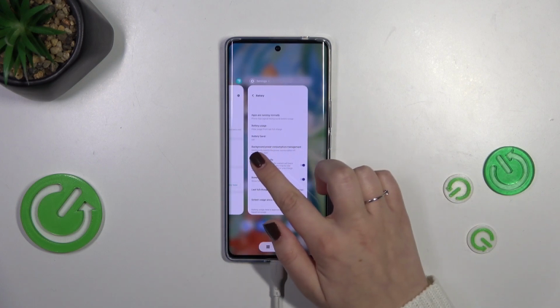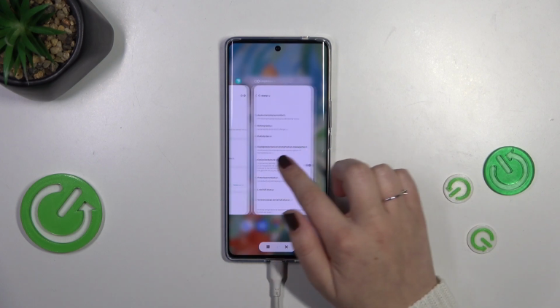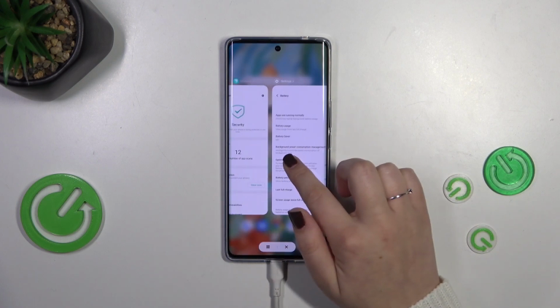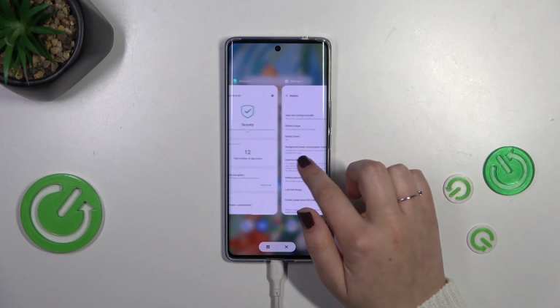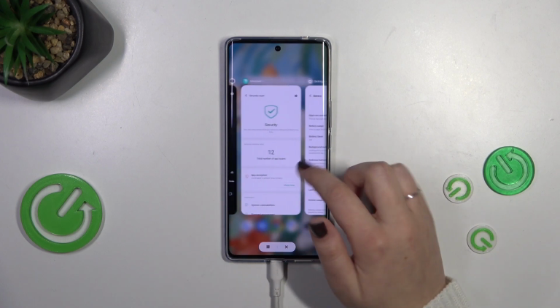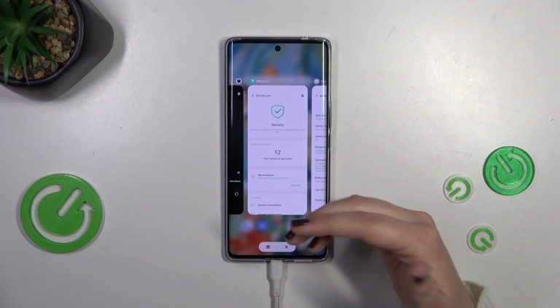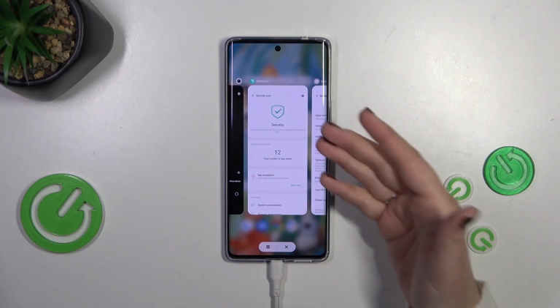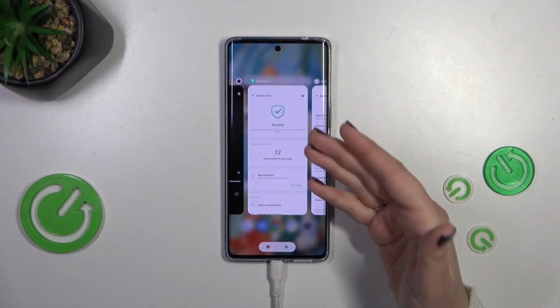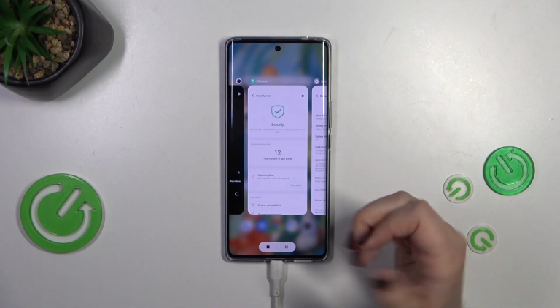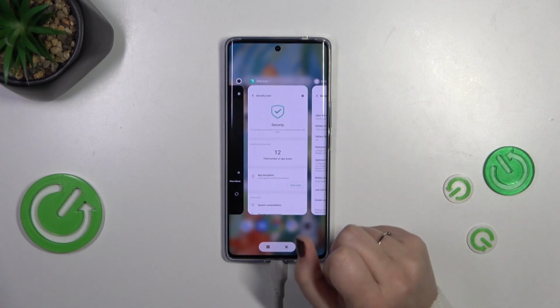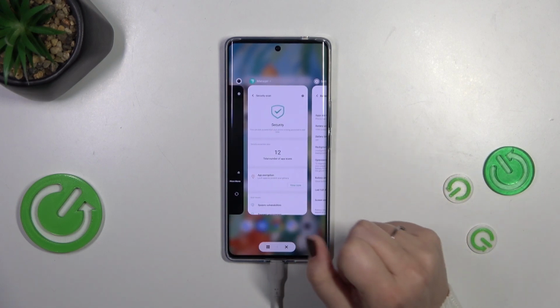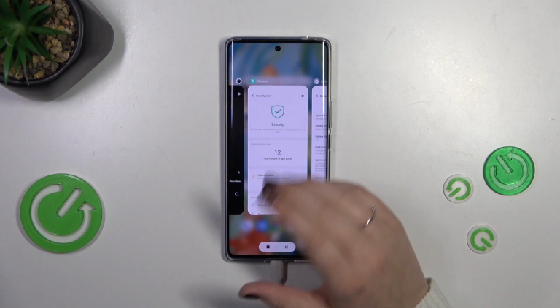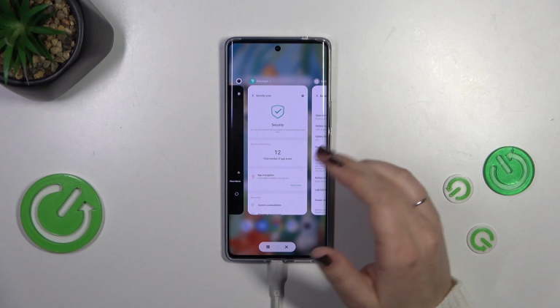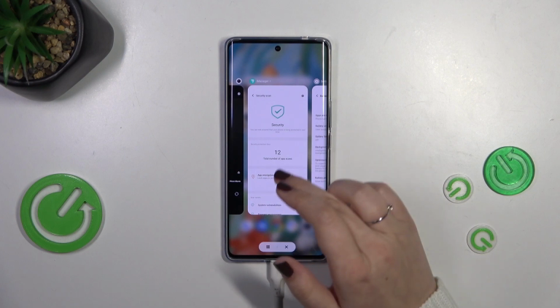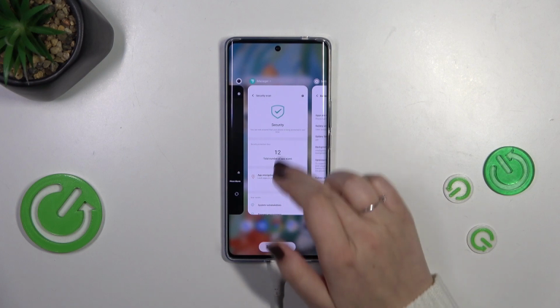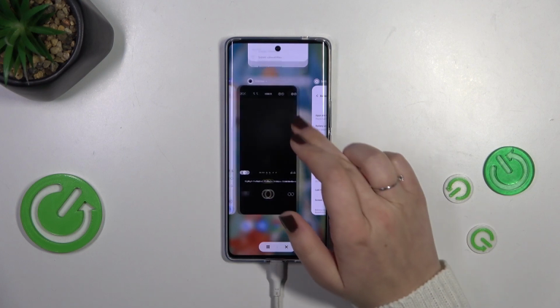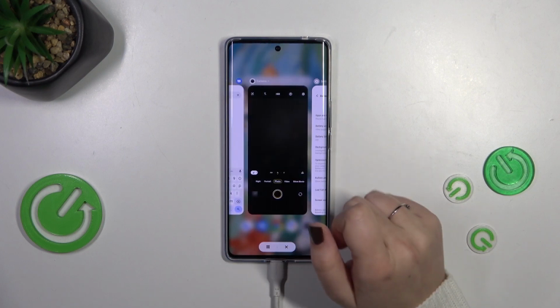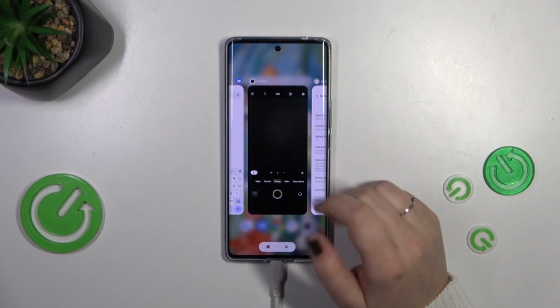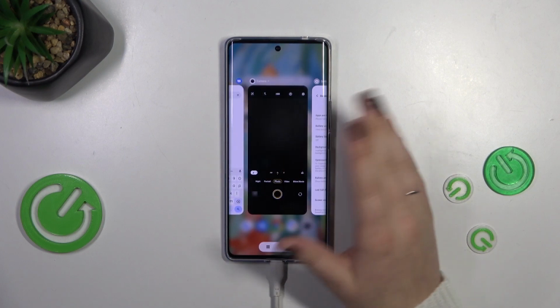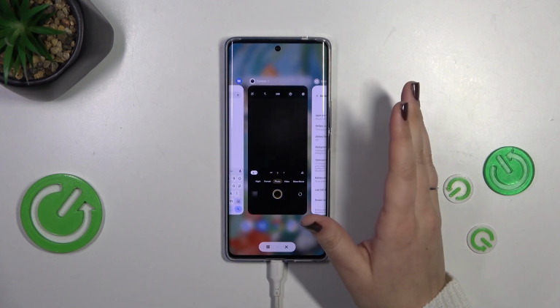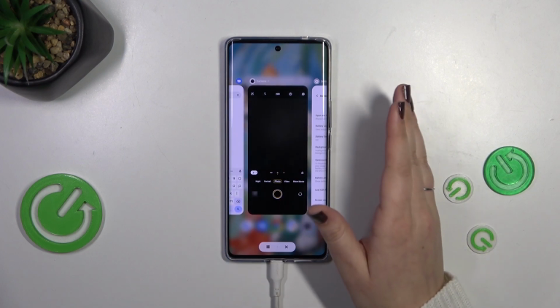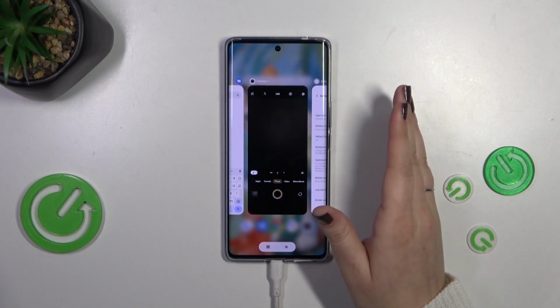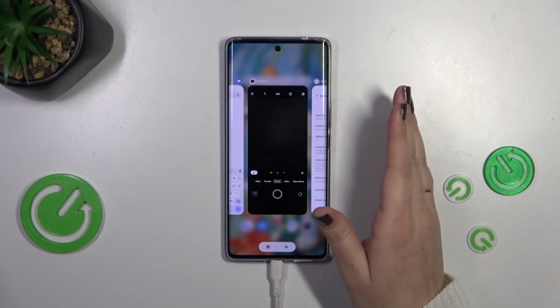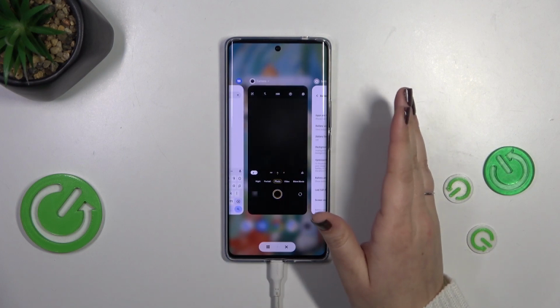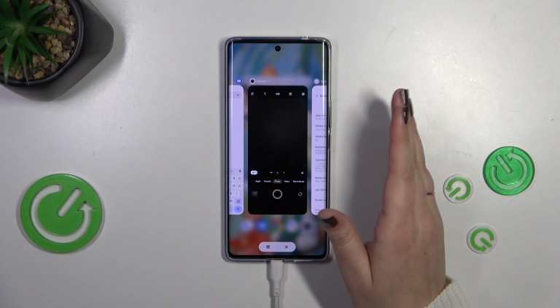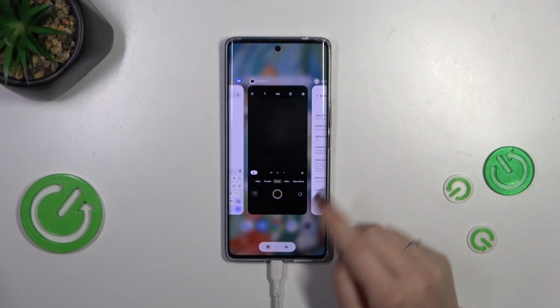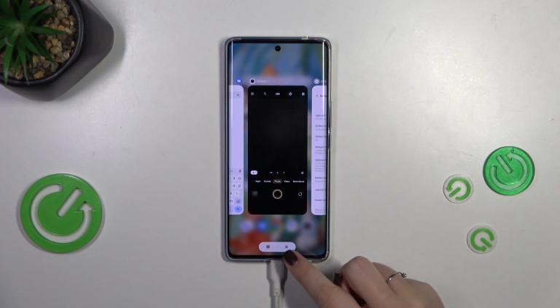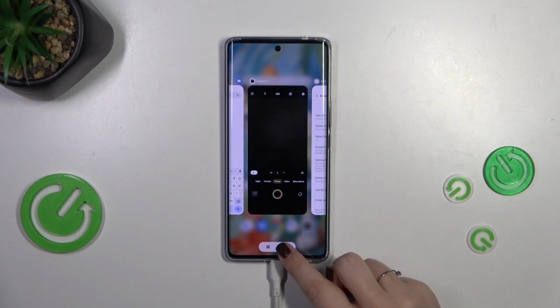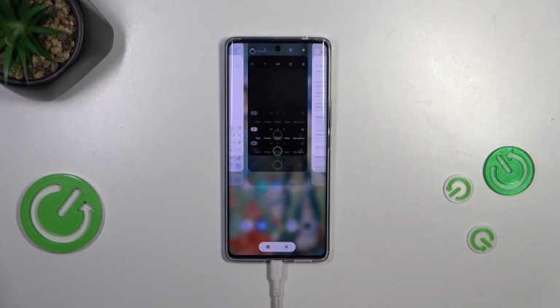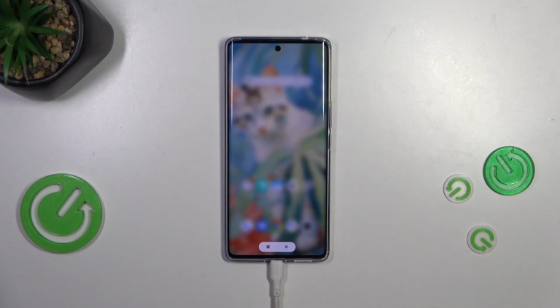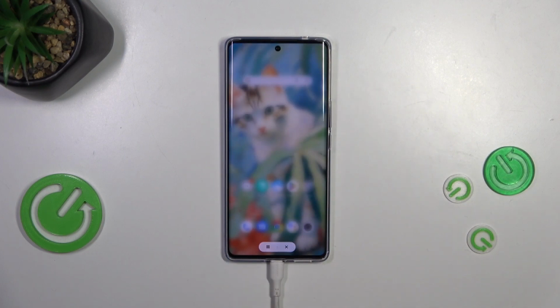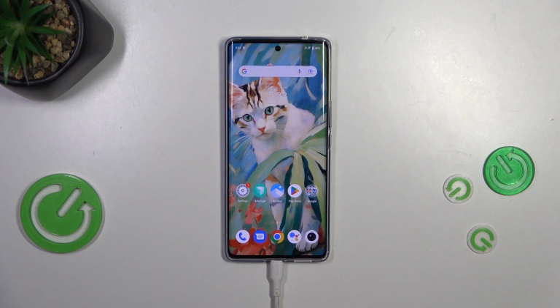All you have to do to close a particular app is to find it and swipe it up, but if you want to close all of them with only one click, just tap on this X button.